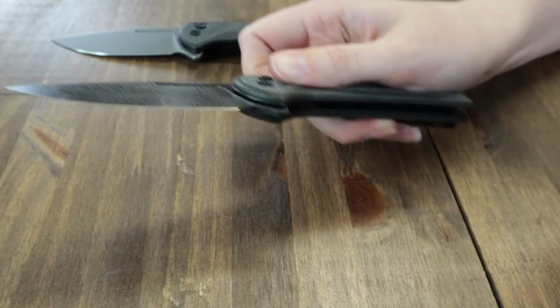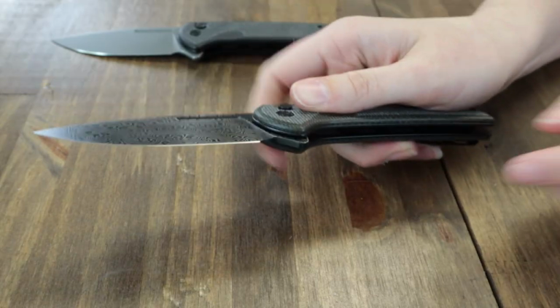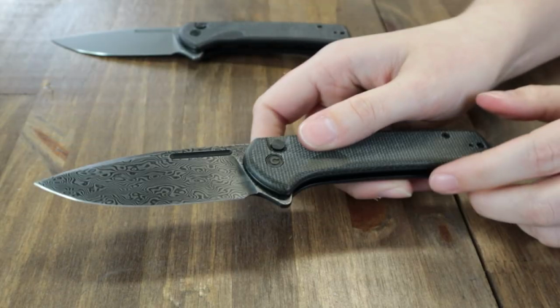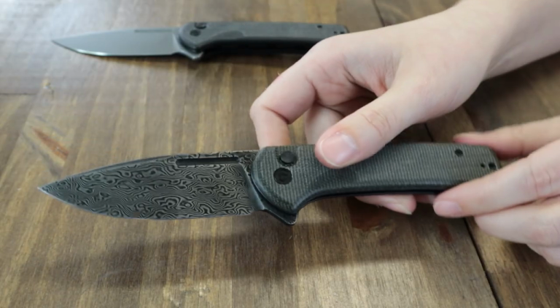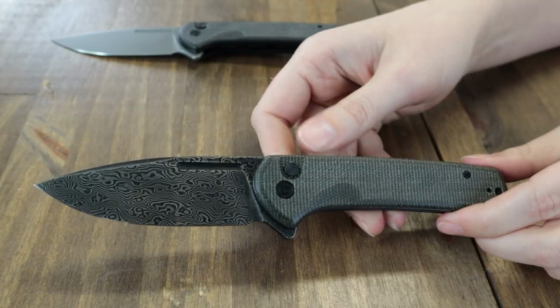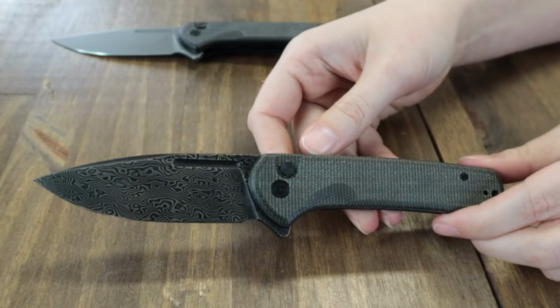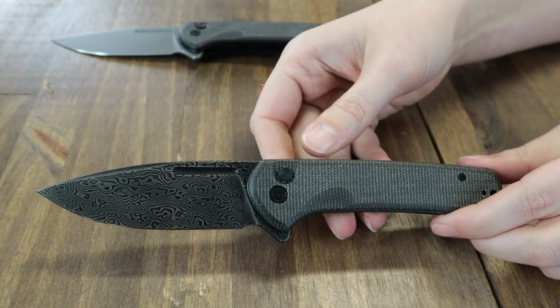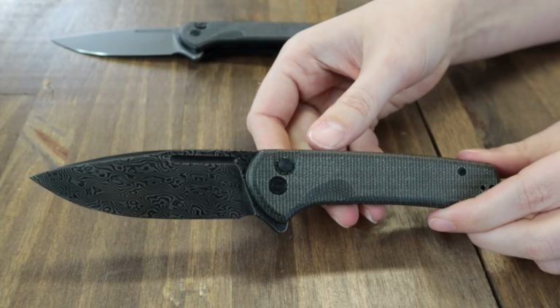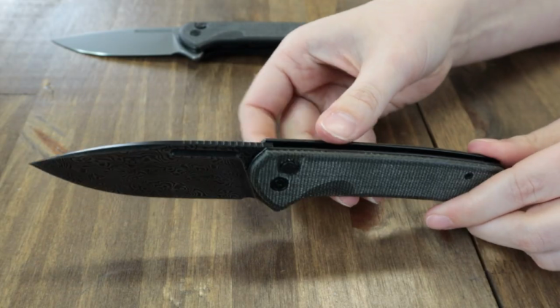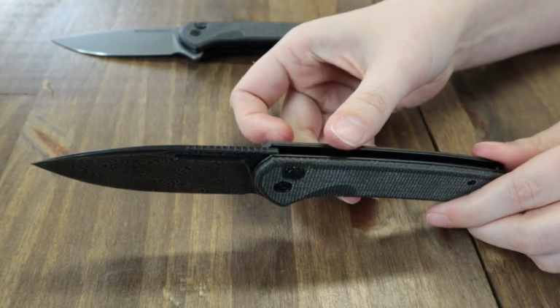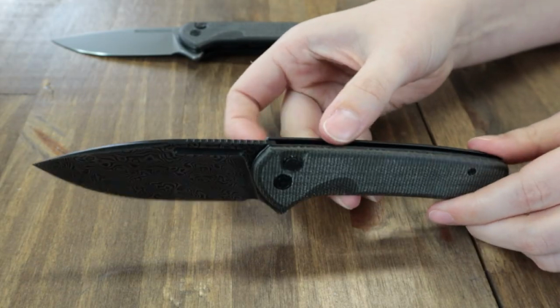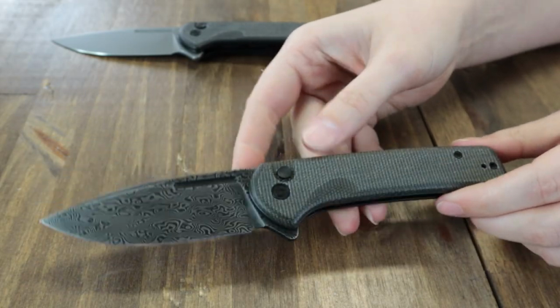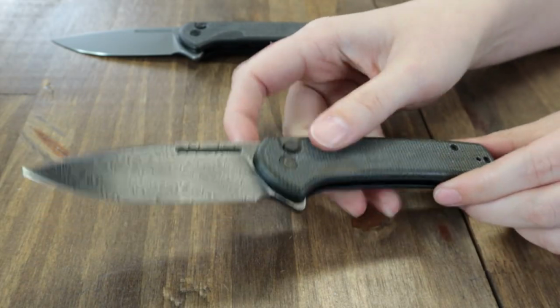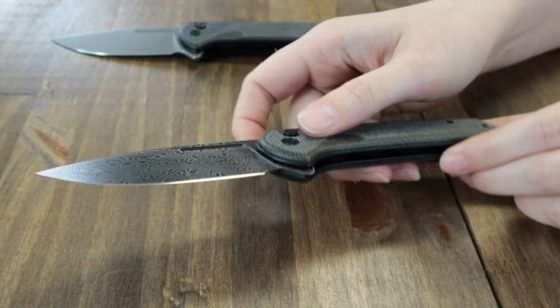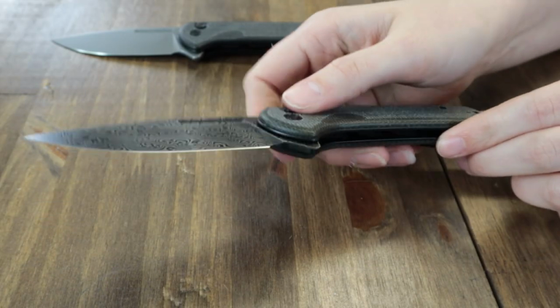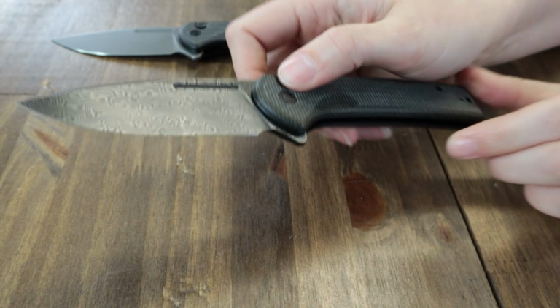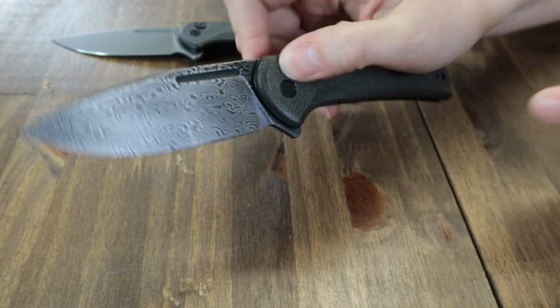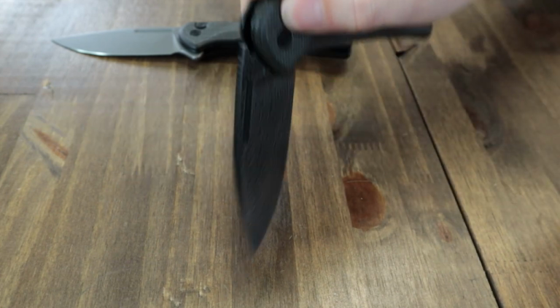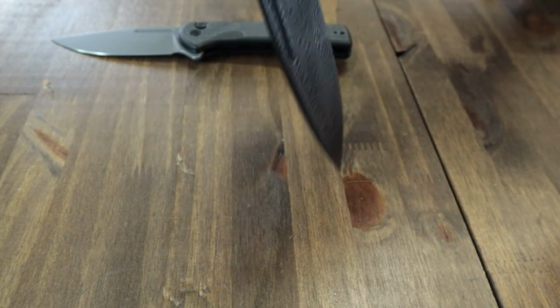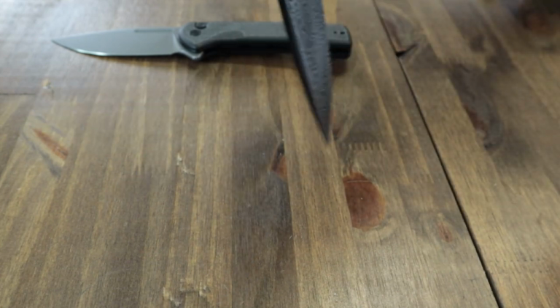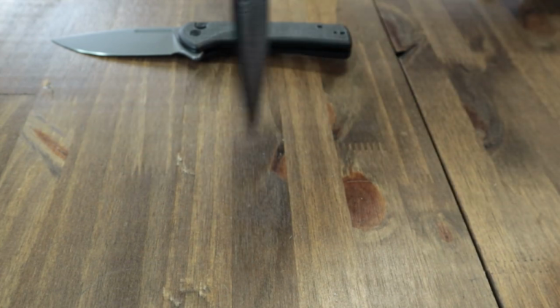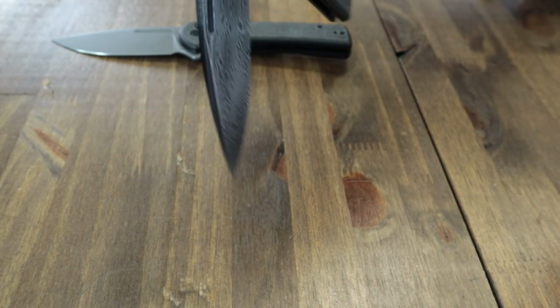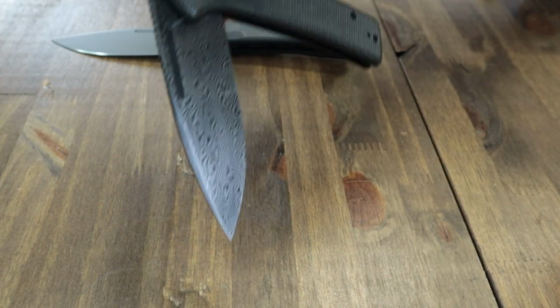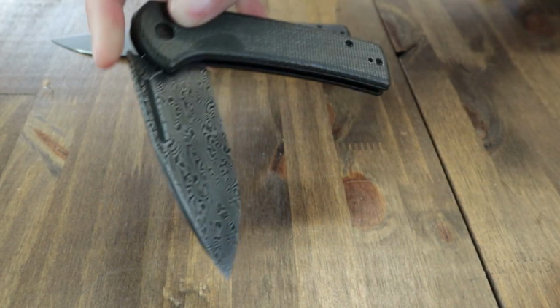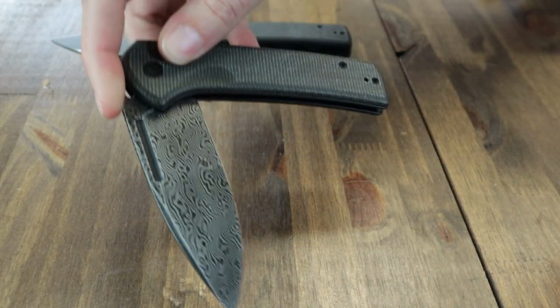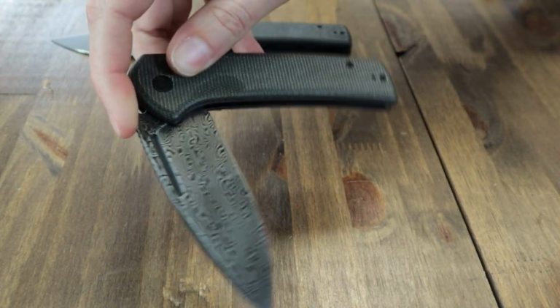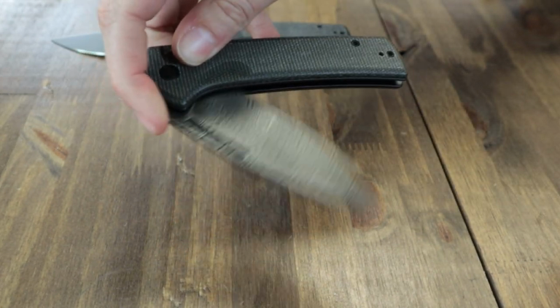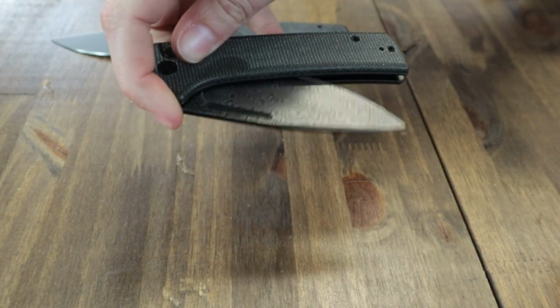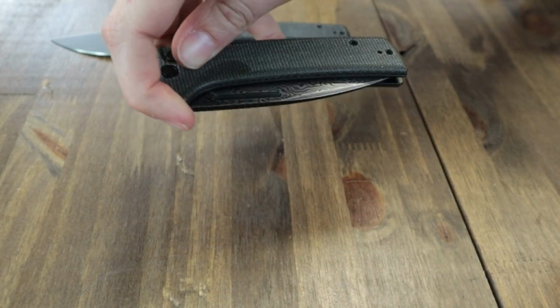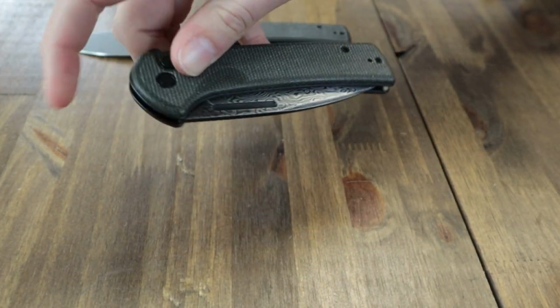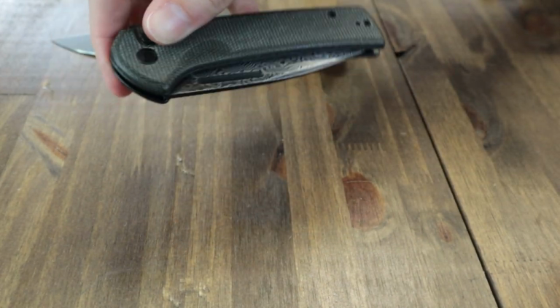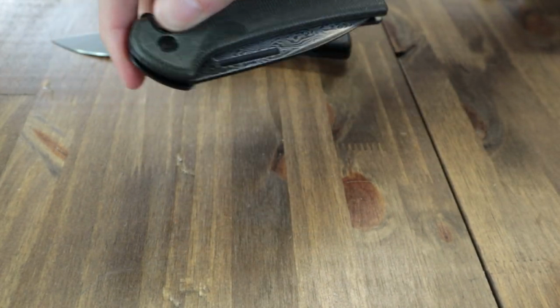The blade can be deployed with the jimped back flipper tab or the button lock — you could just do the one-hand button lock and flip.